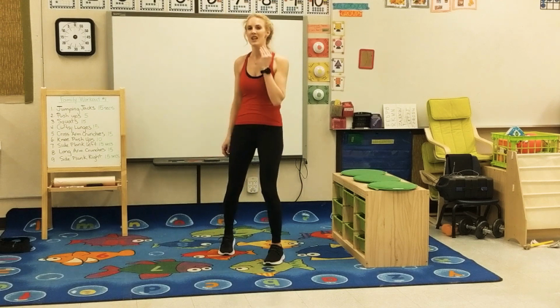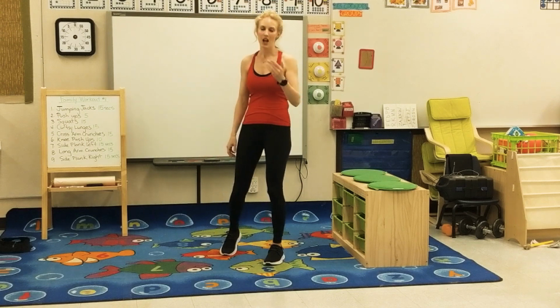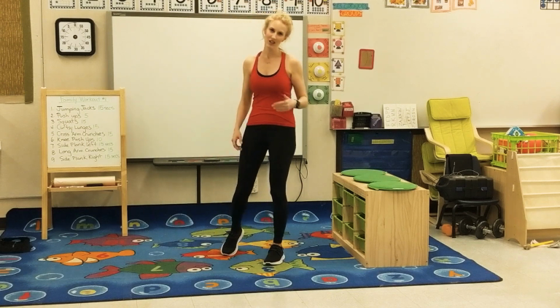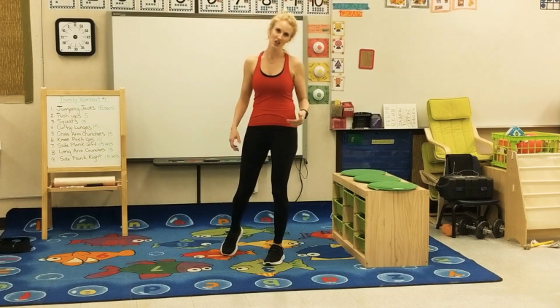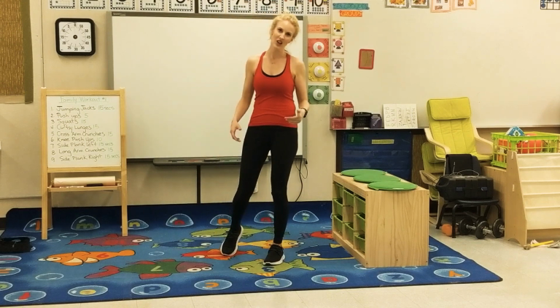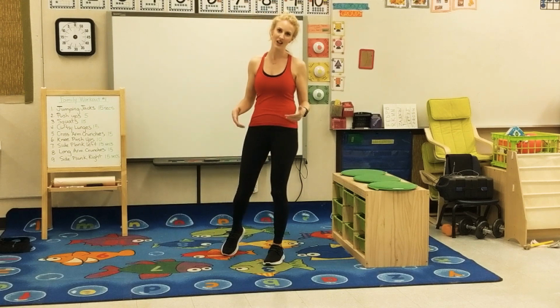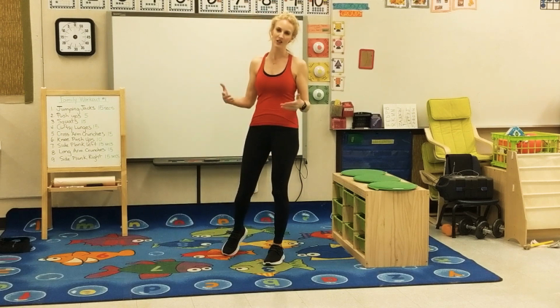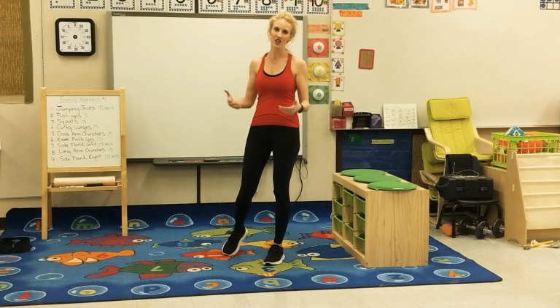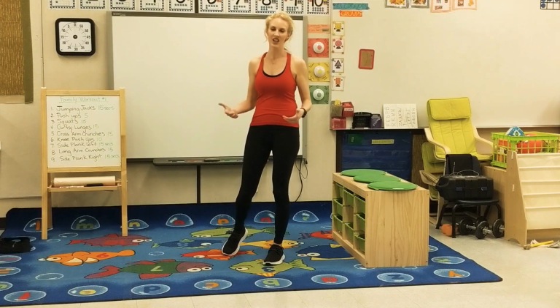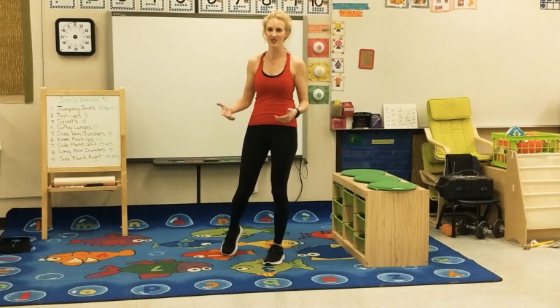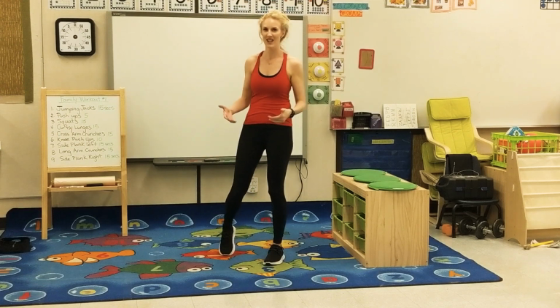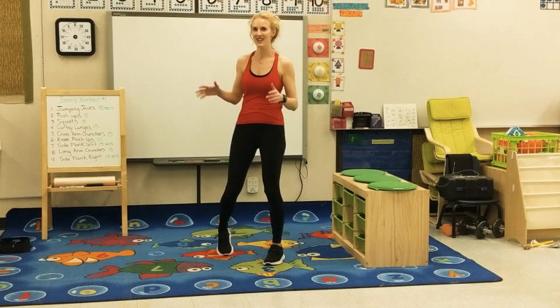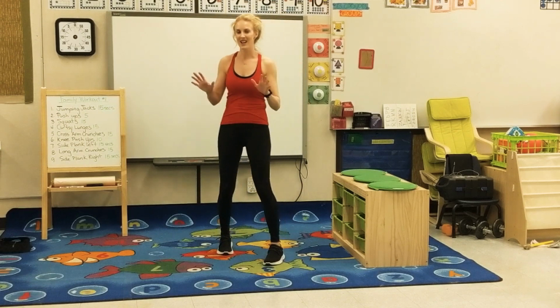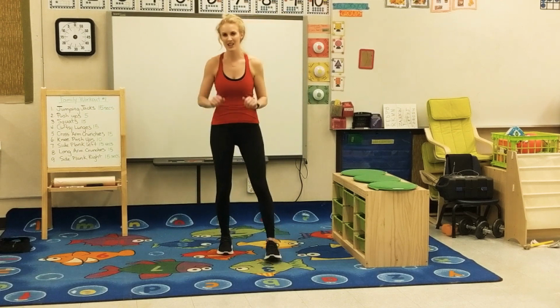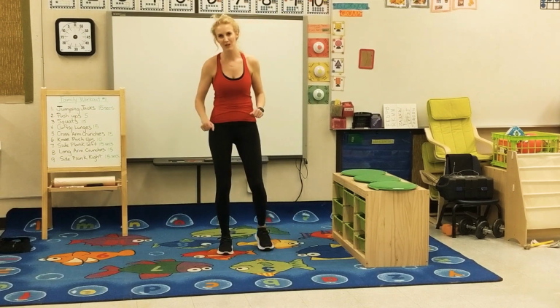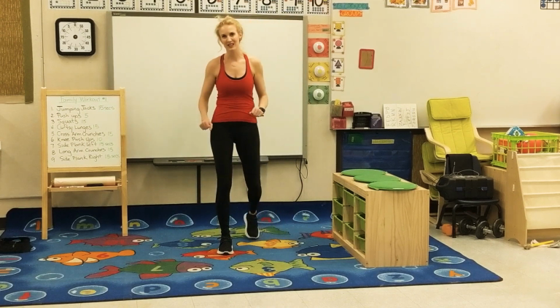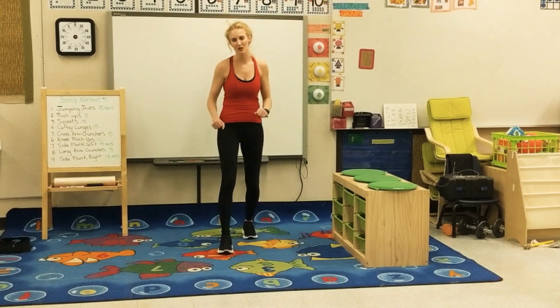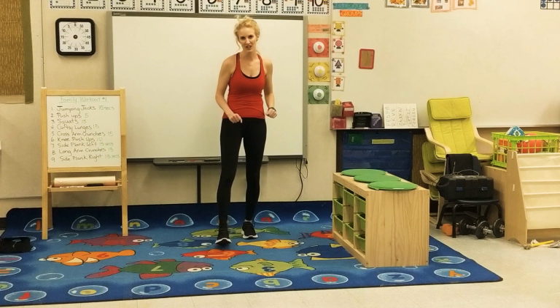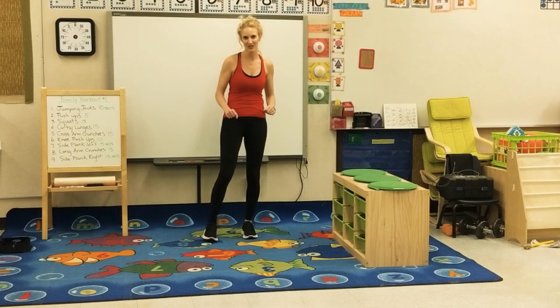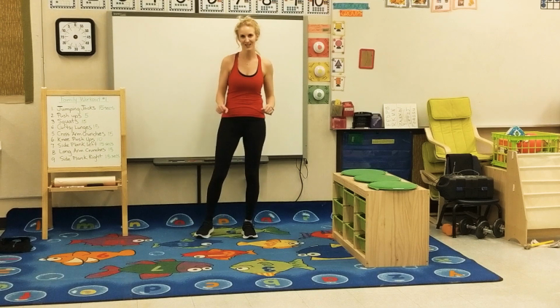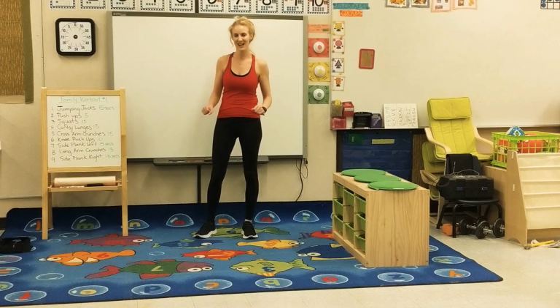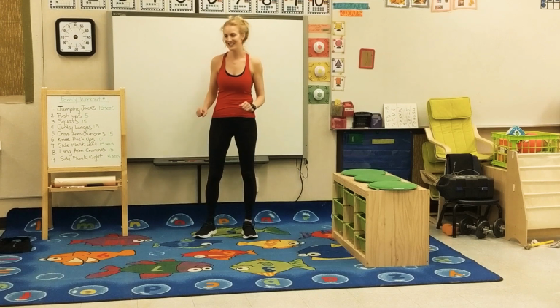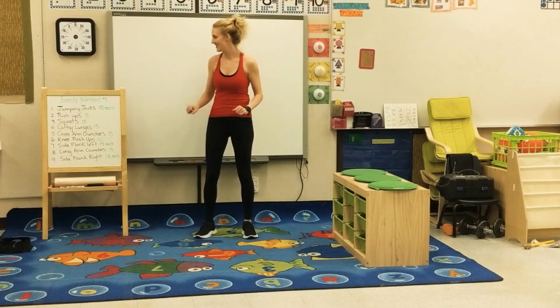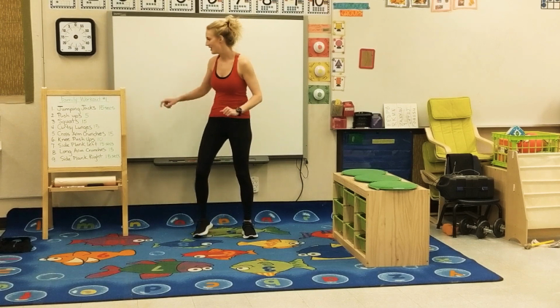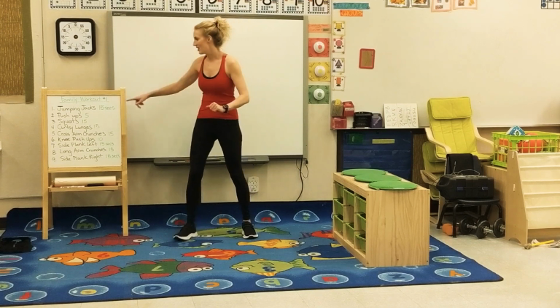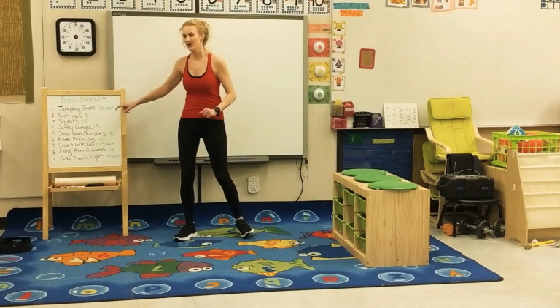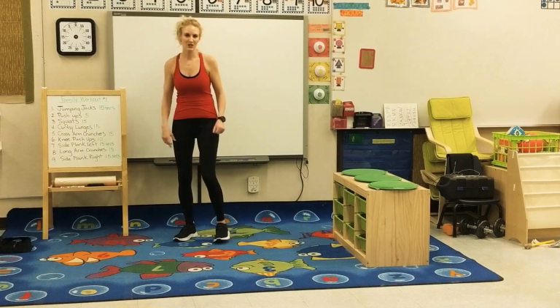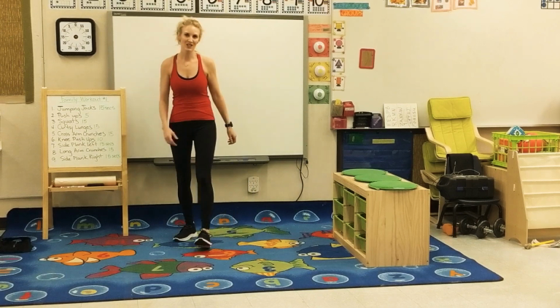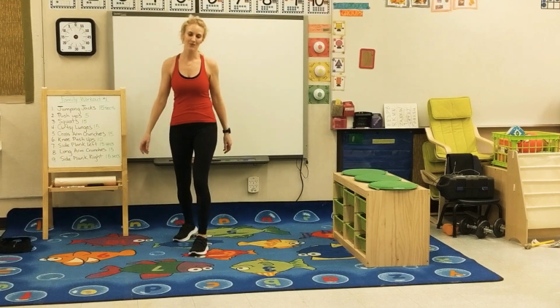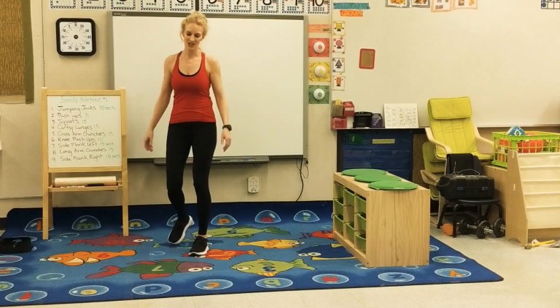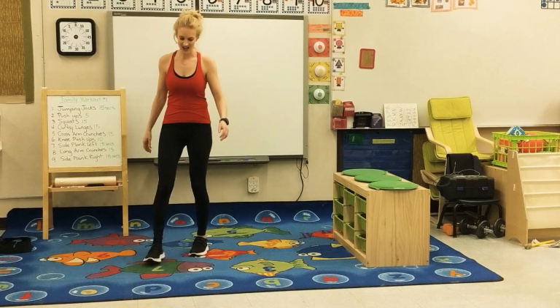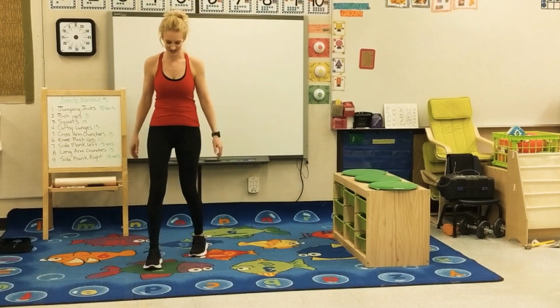I'm going to show you how to do each exercise and then I'm going to leave the workout to you guys. The first one is jumping jacks.